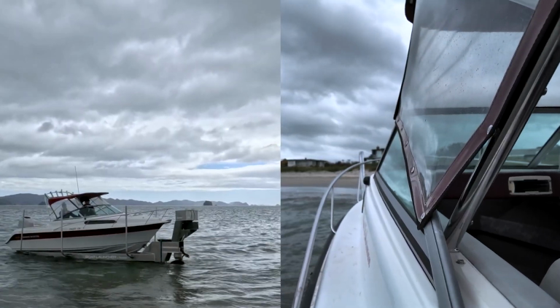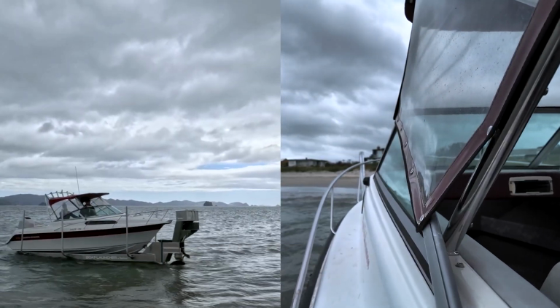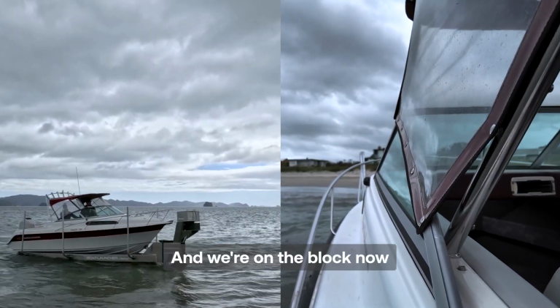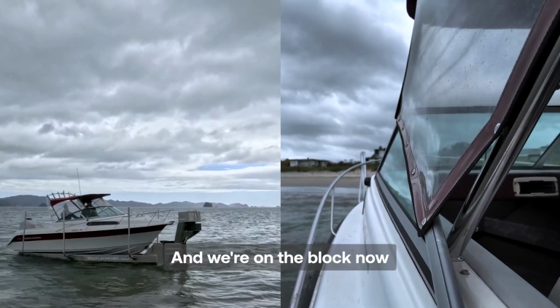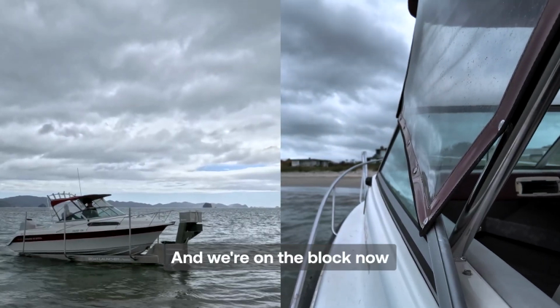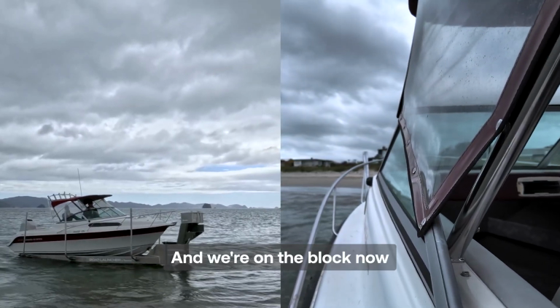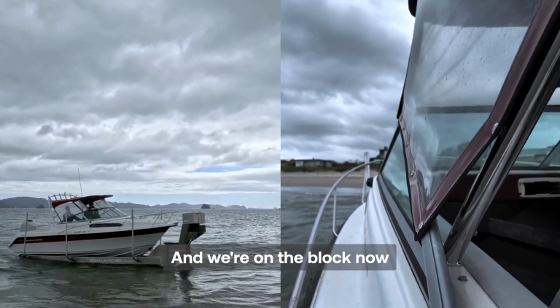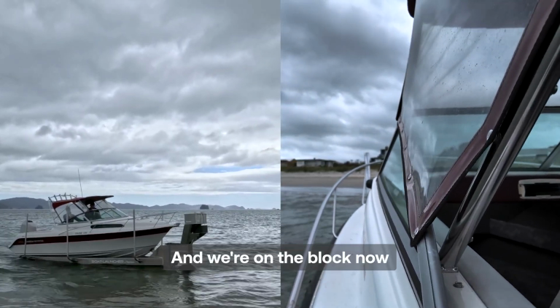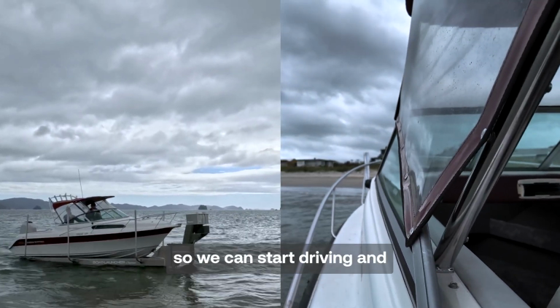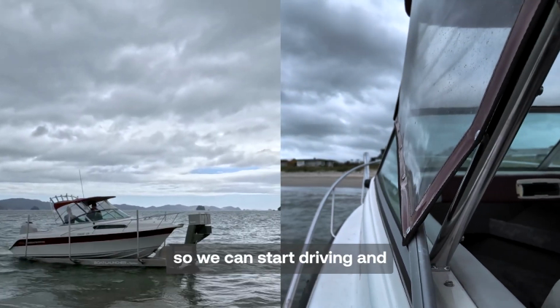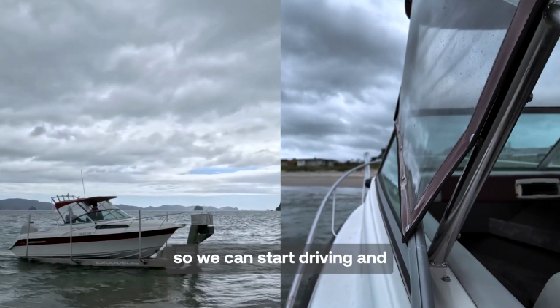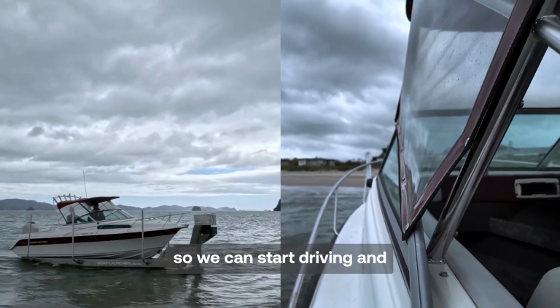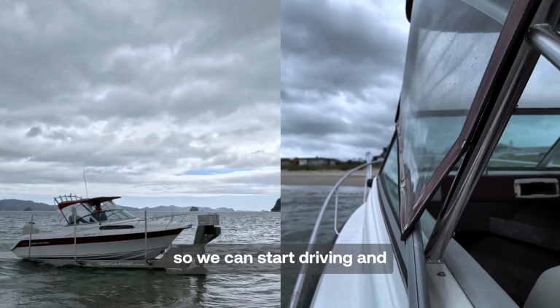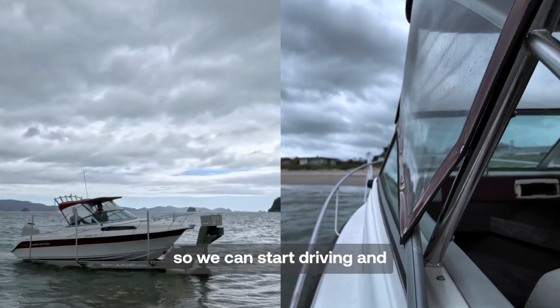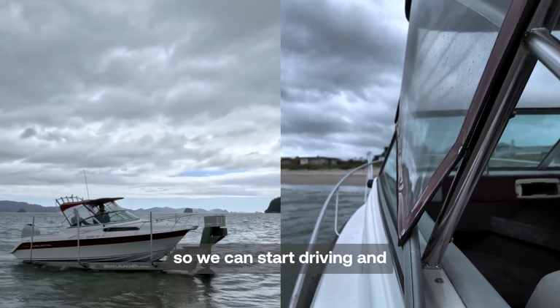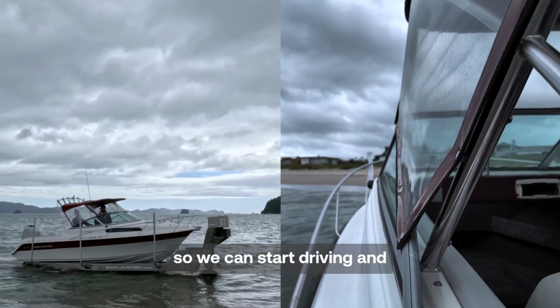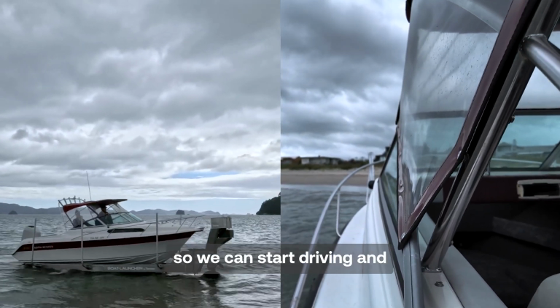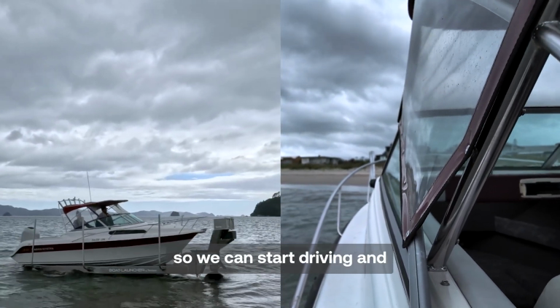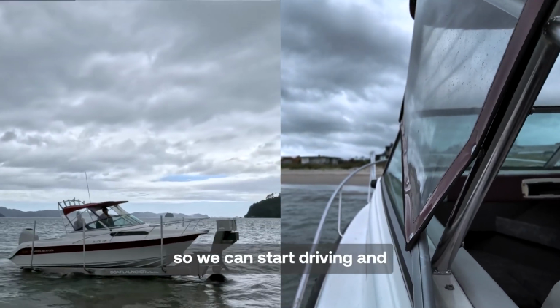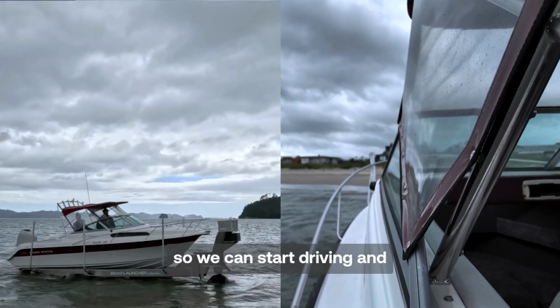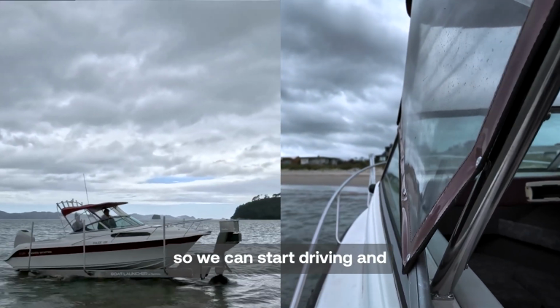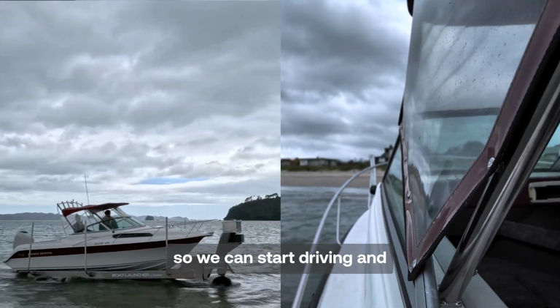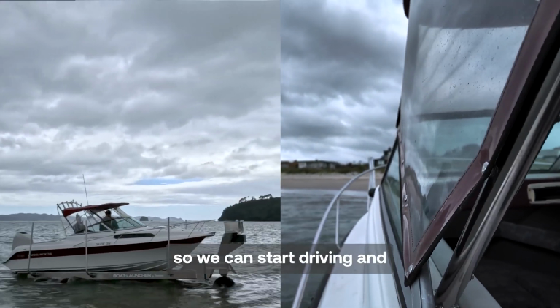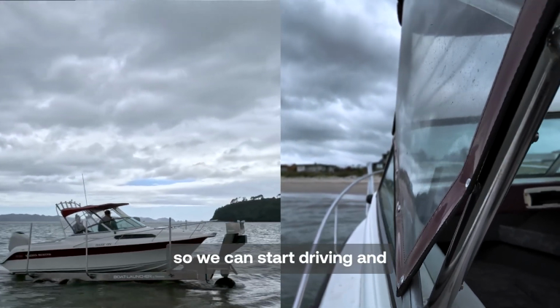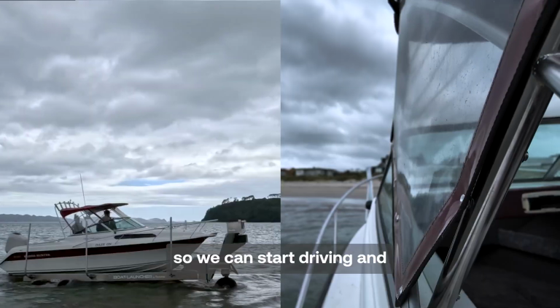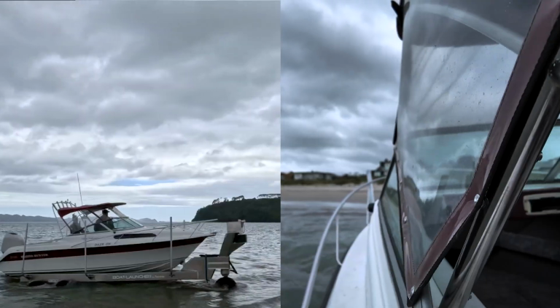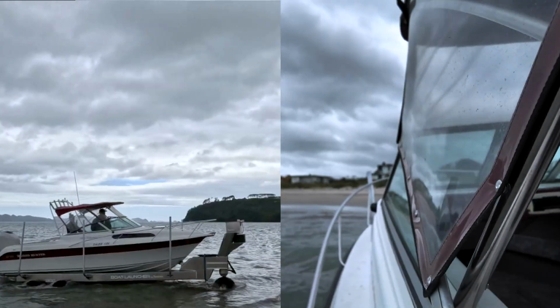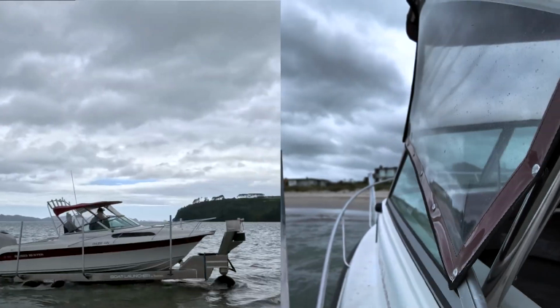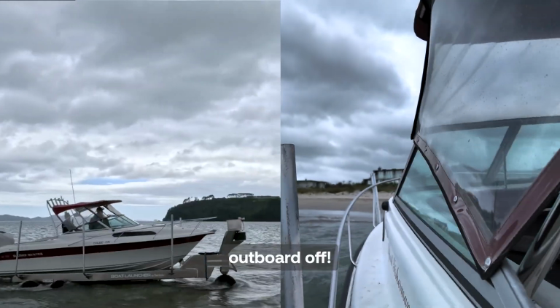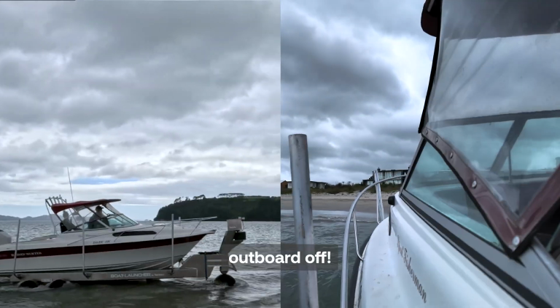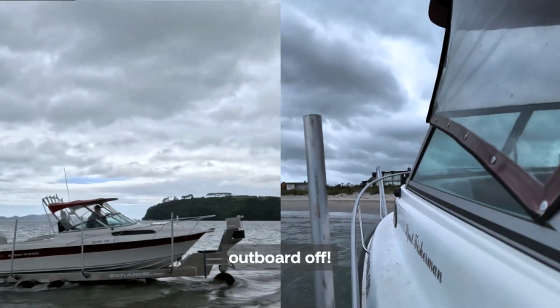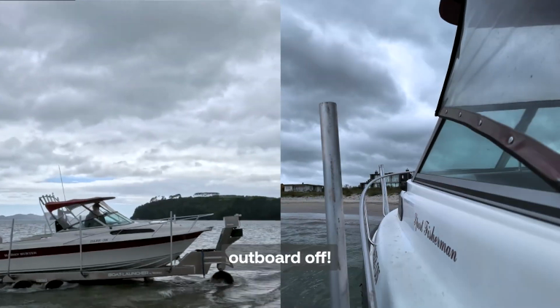Just a little quick into the block. Okay, we're on the block now so we can start driving and up we go — we're off.